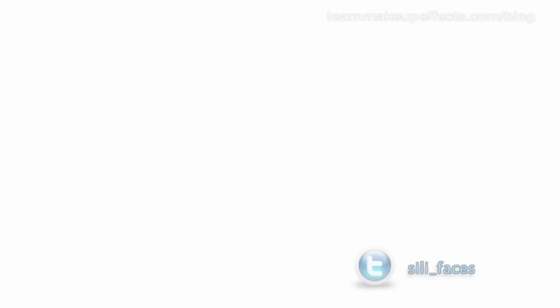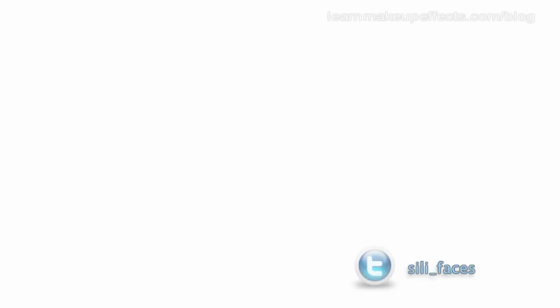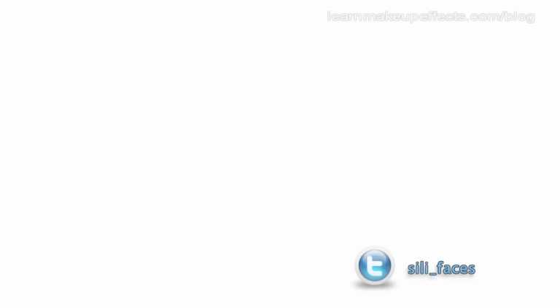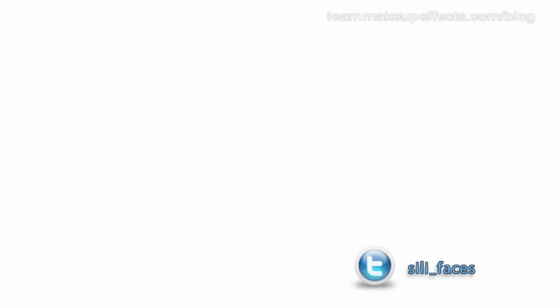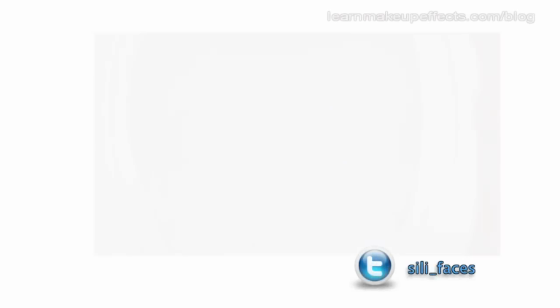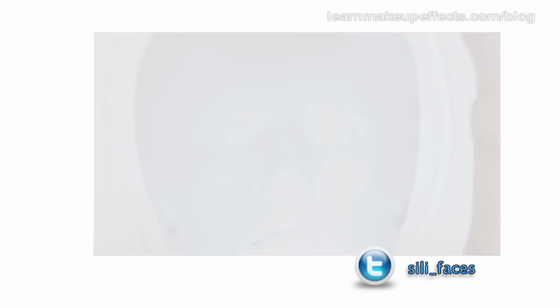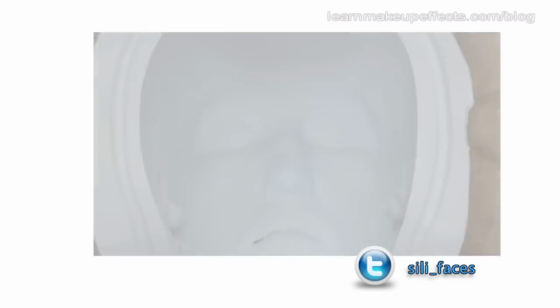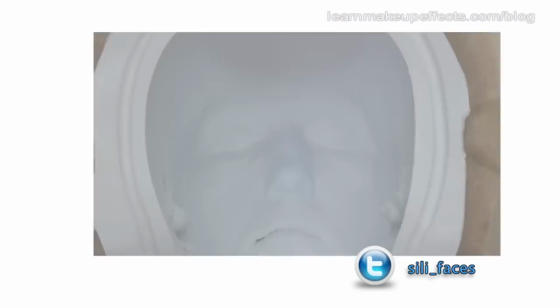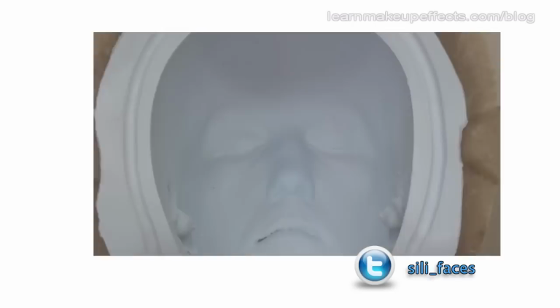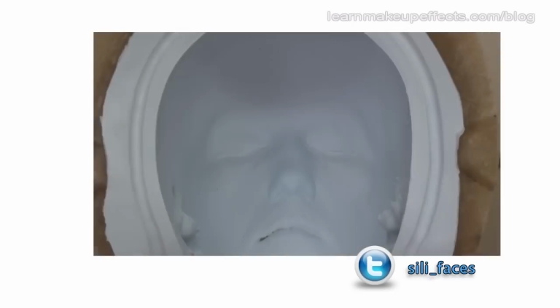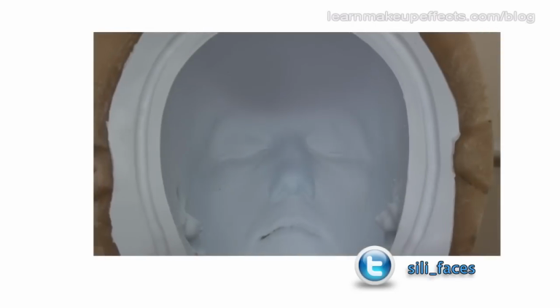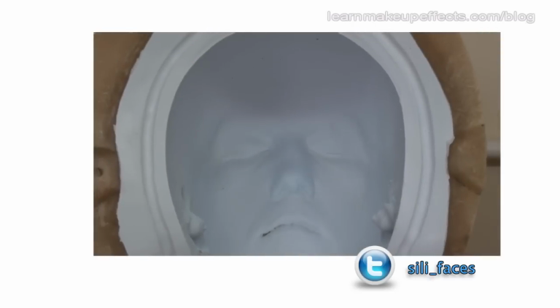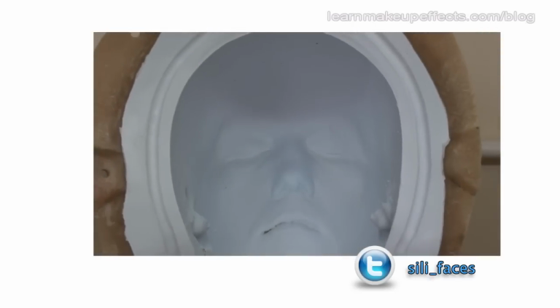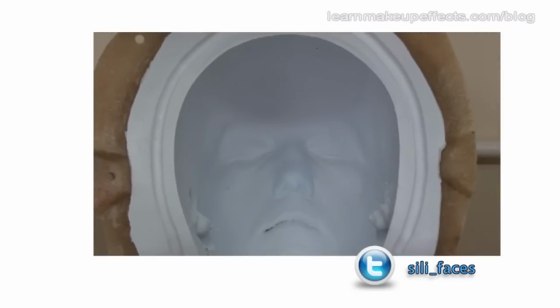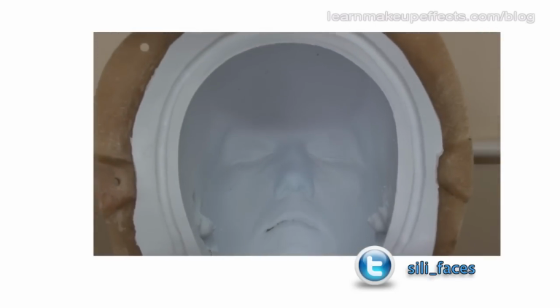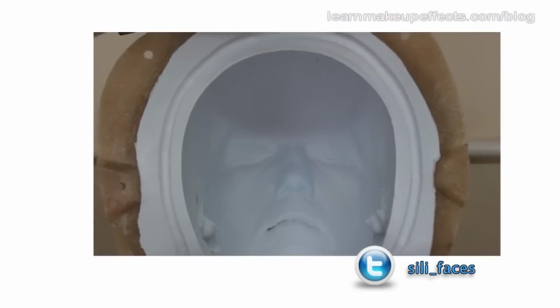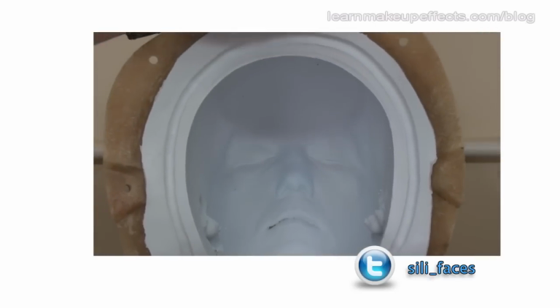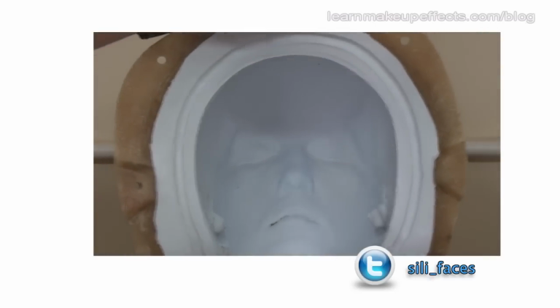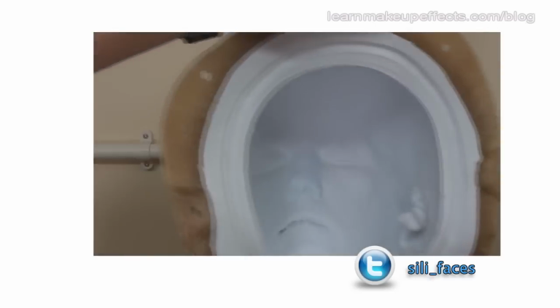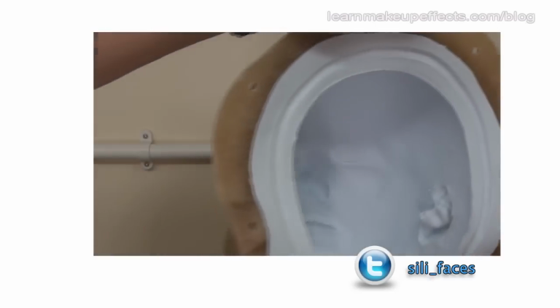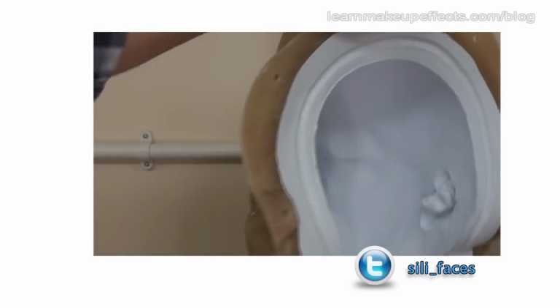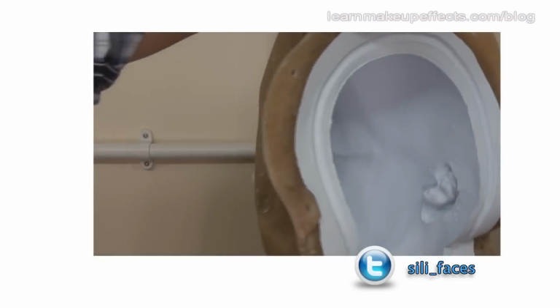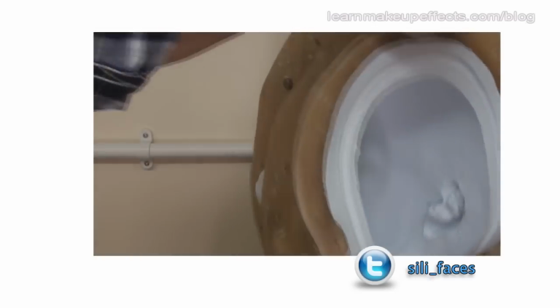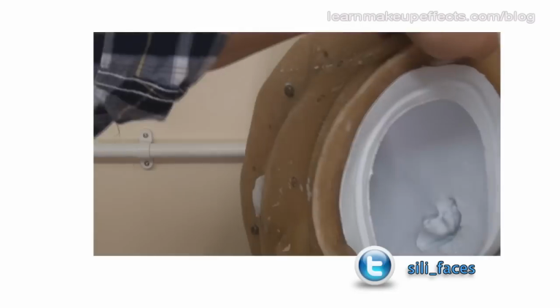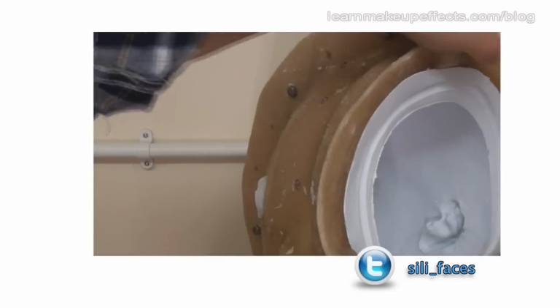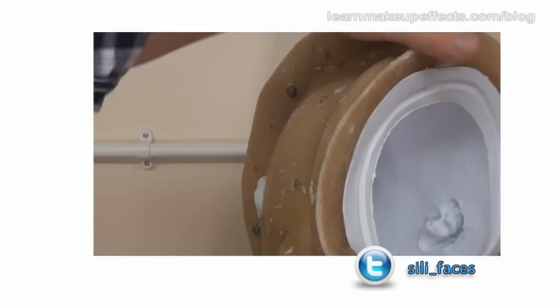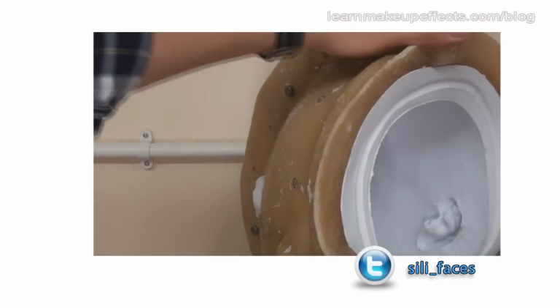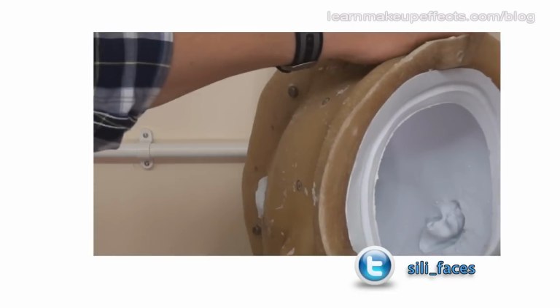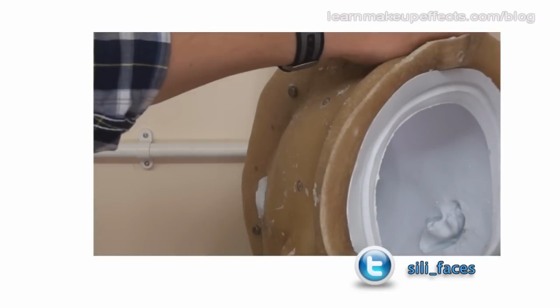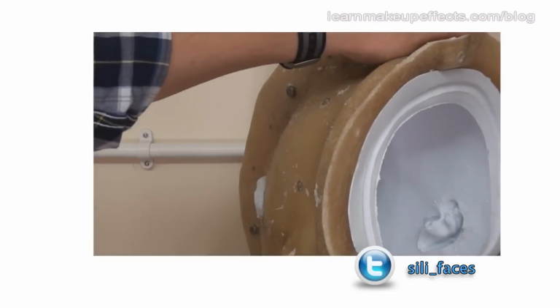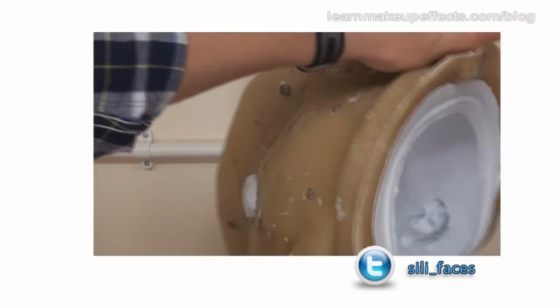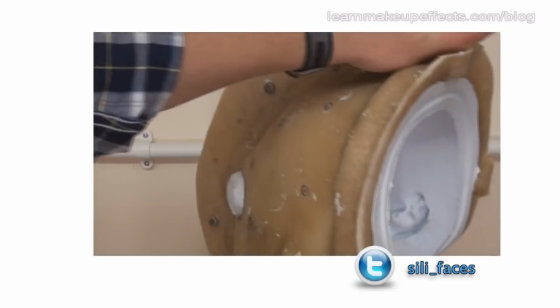Hello, this is Stuart Bray back with the third and final part in this series looking at making a mold using fiberglass and silicone.